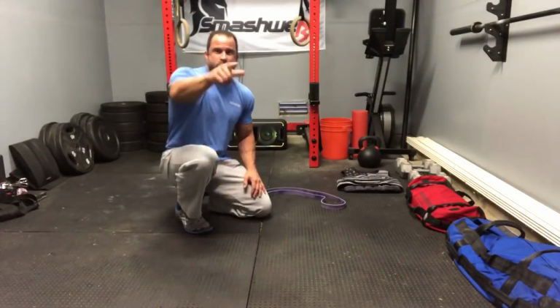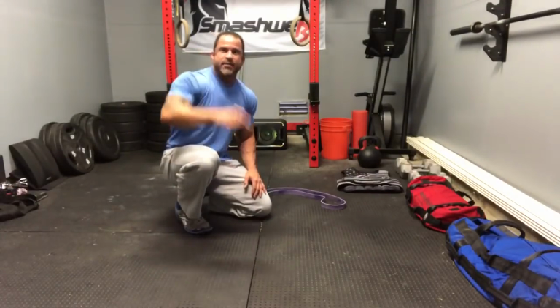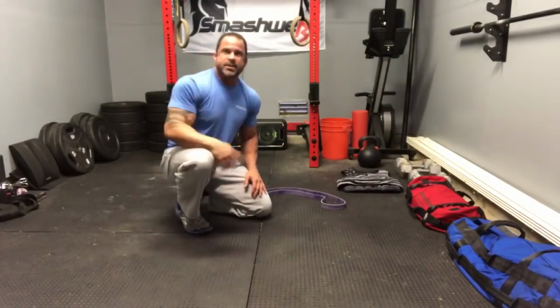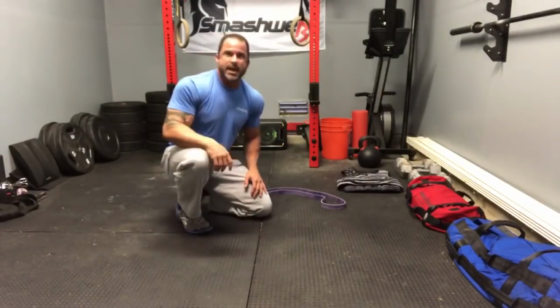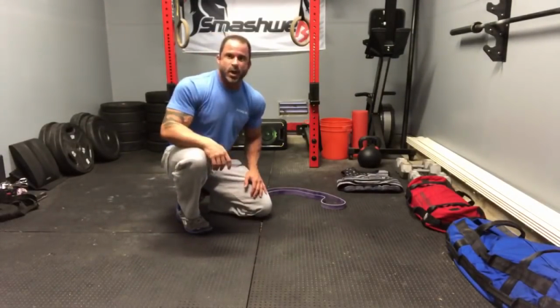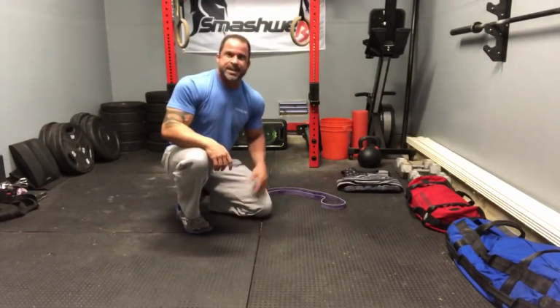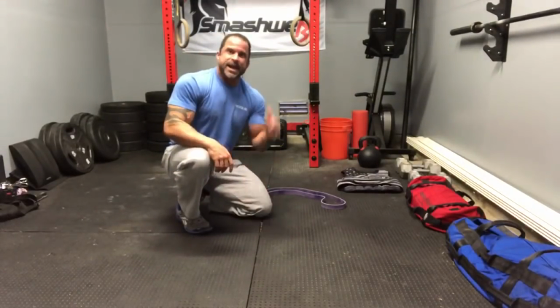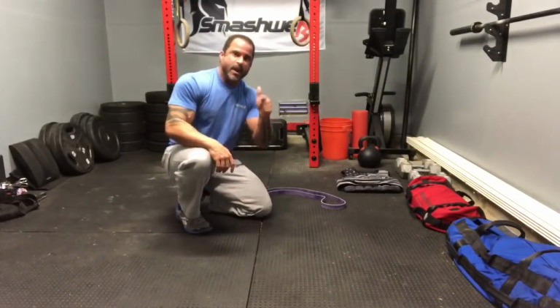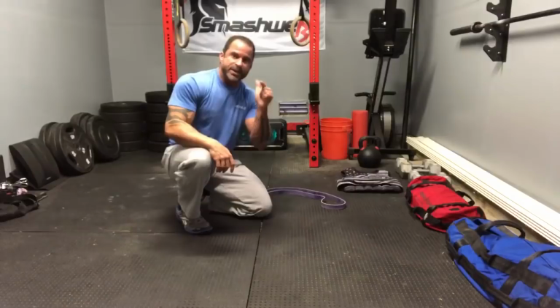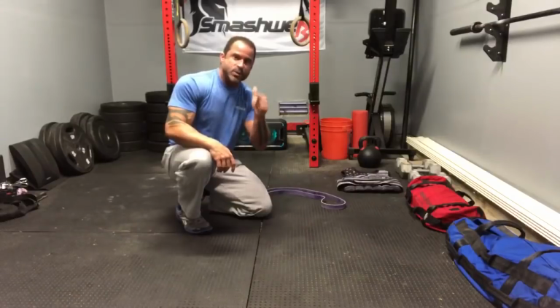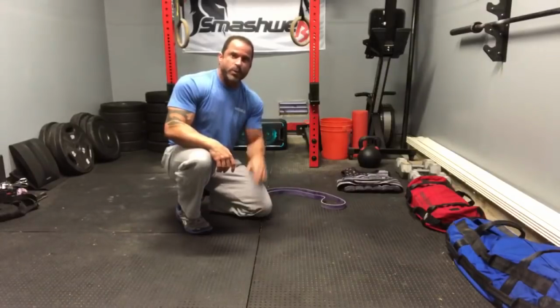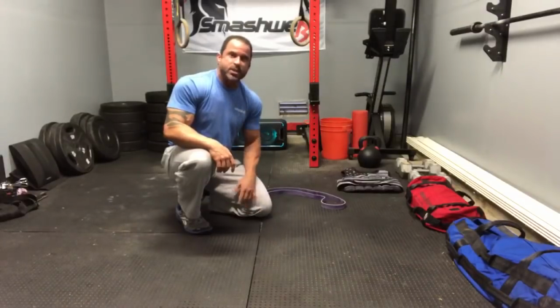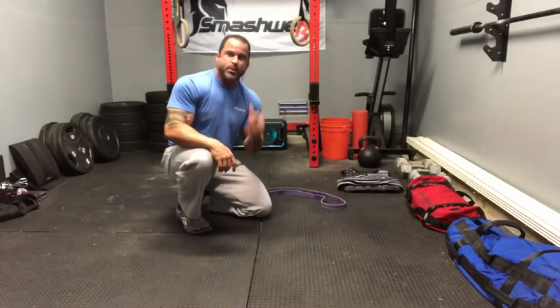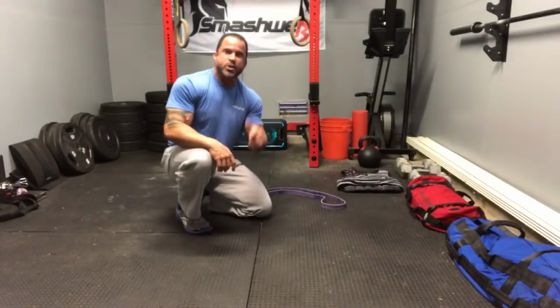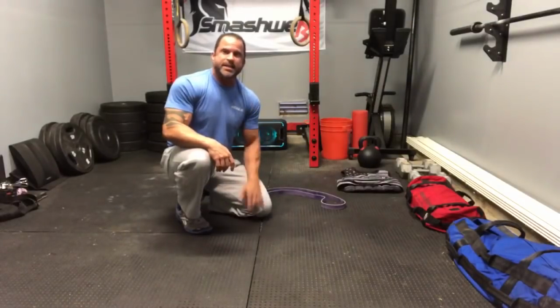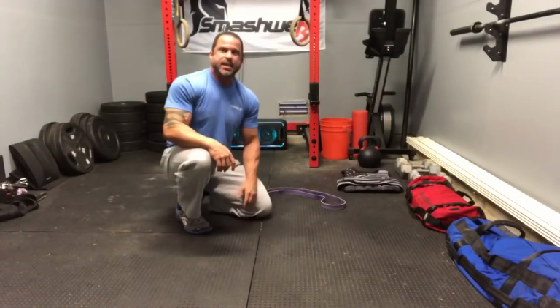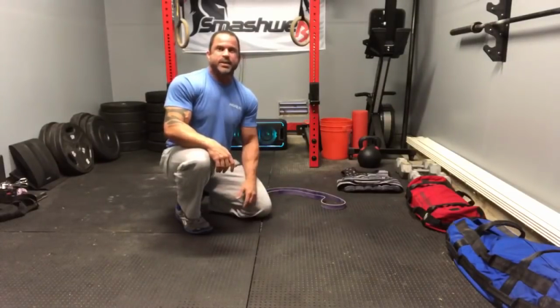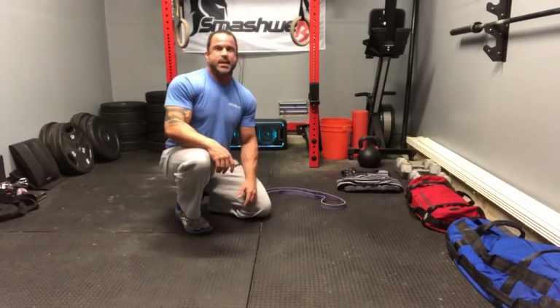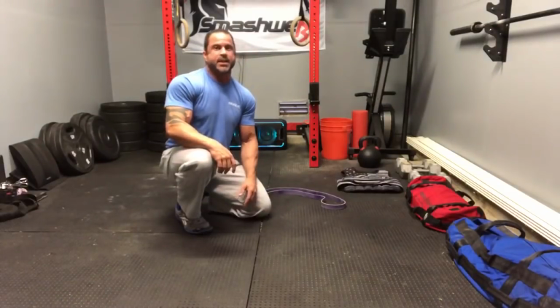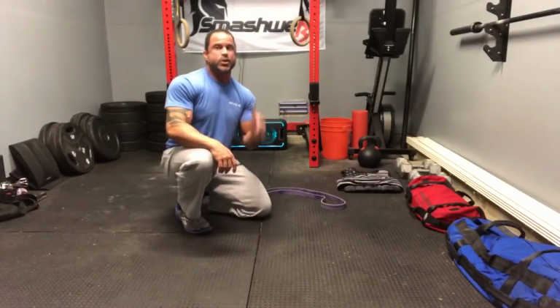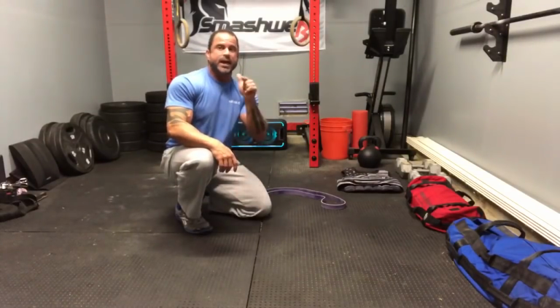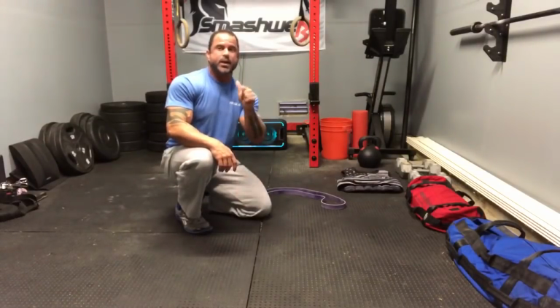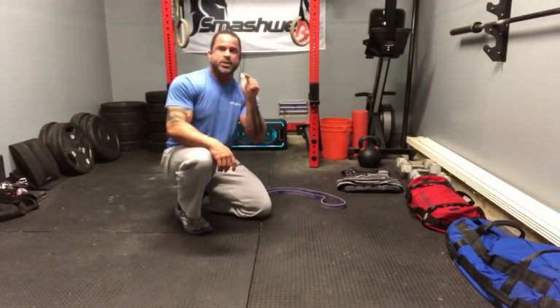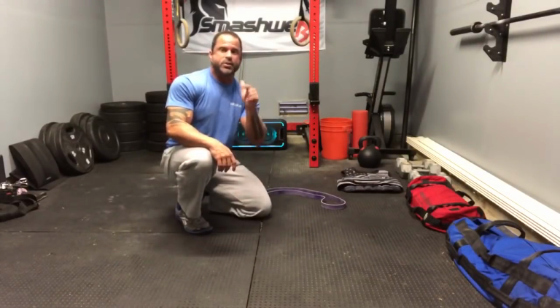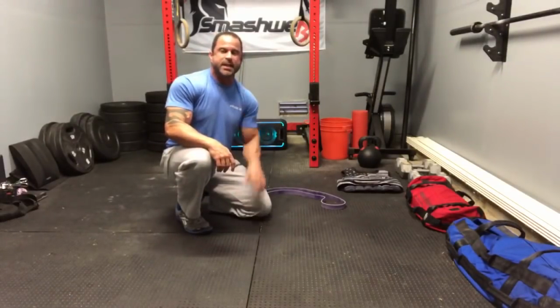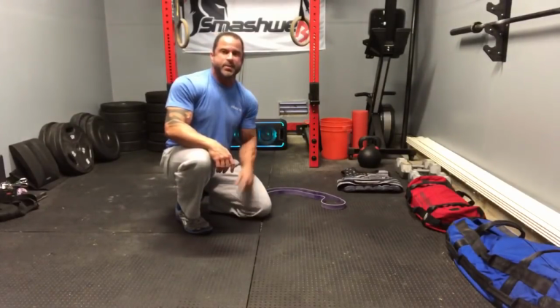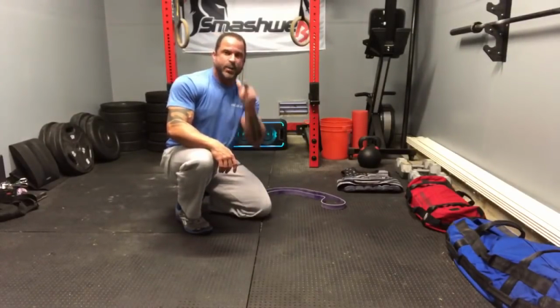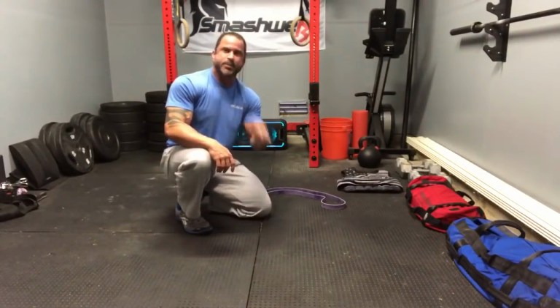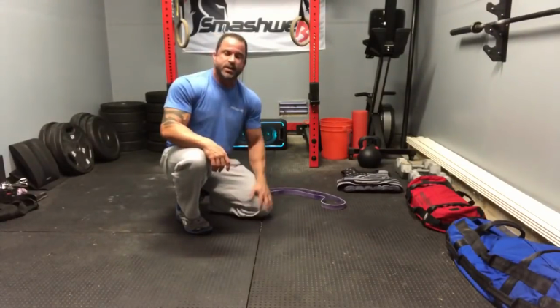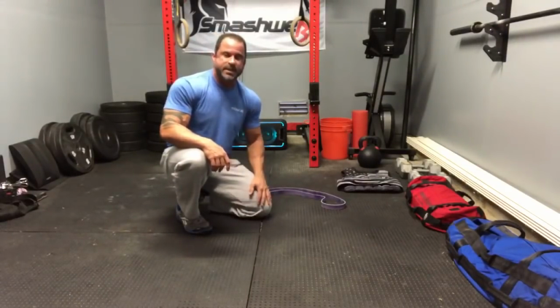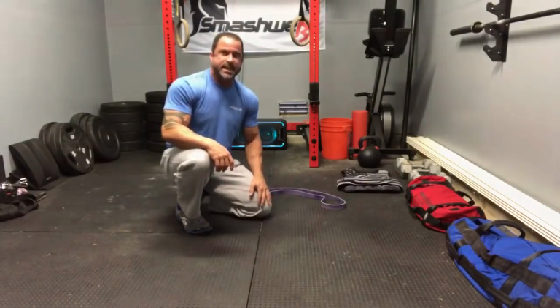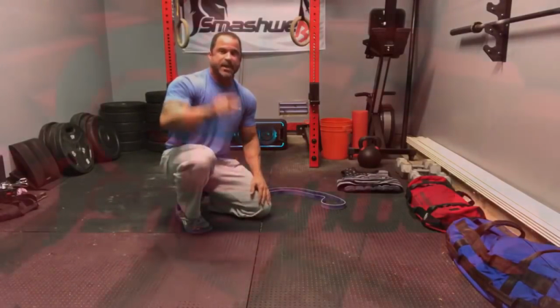Trev, Smashworks, remember, this is what we do — we put you back together. If you've got any questions, send them to me and I will help you out as best as I can.